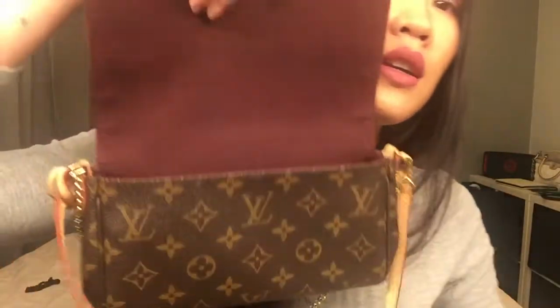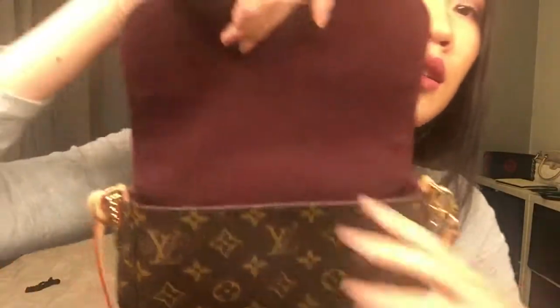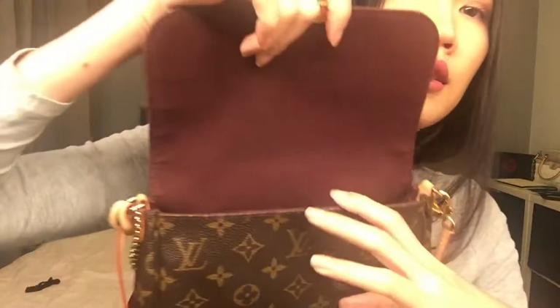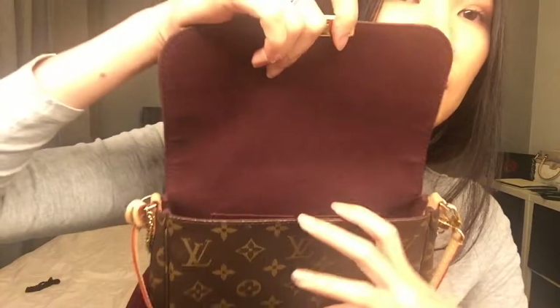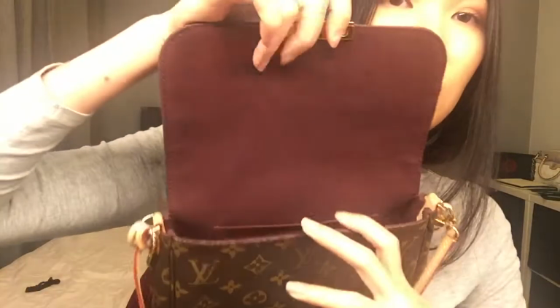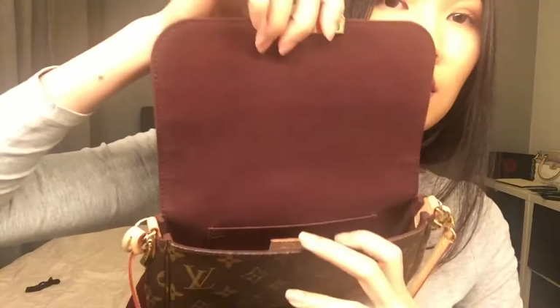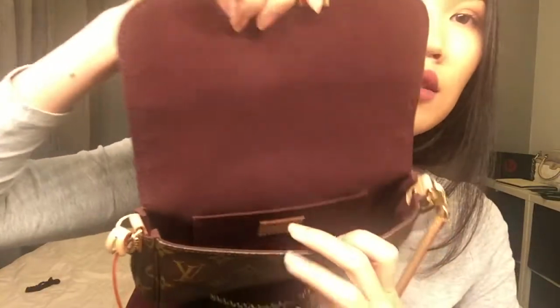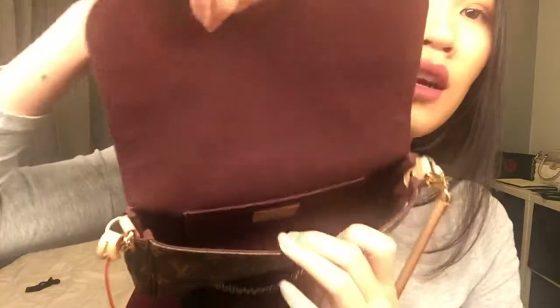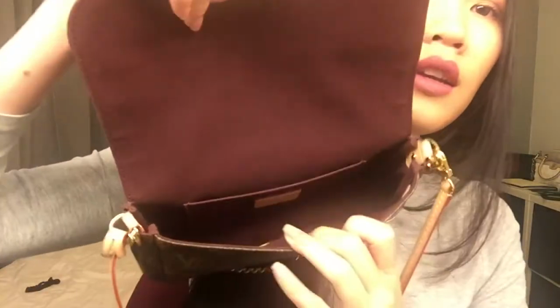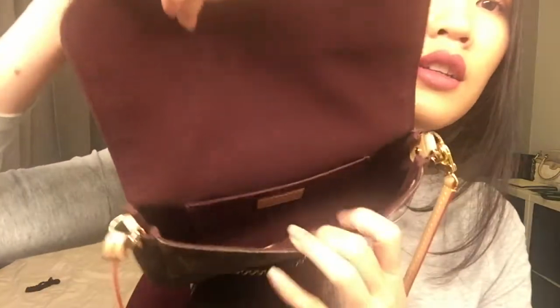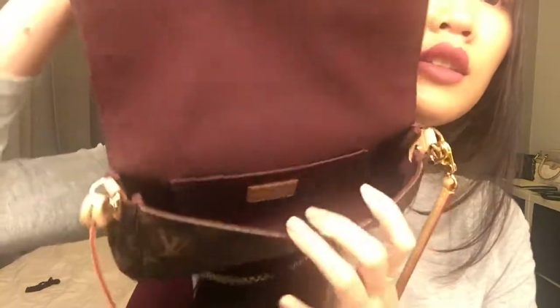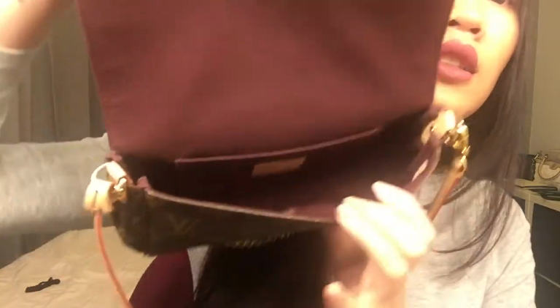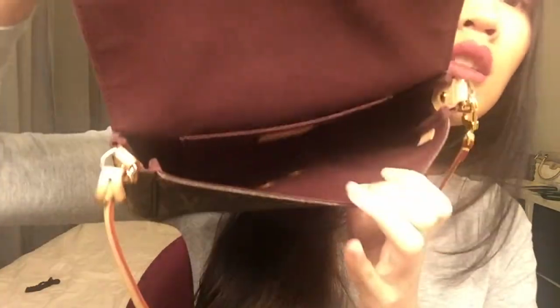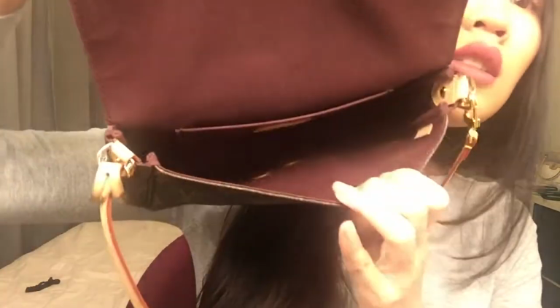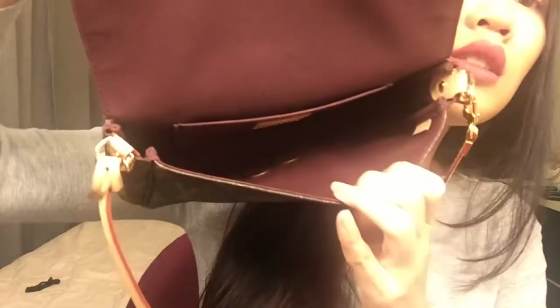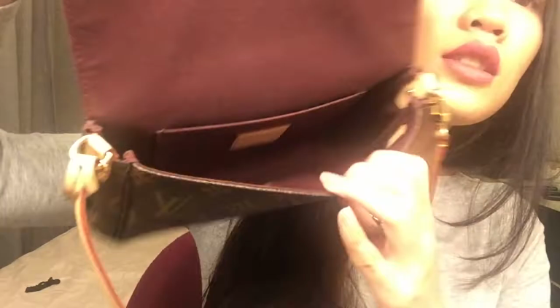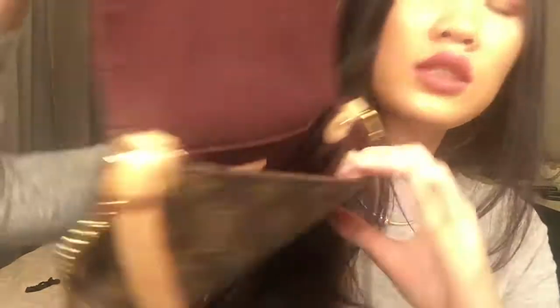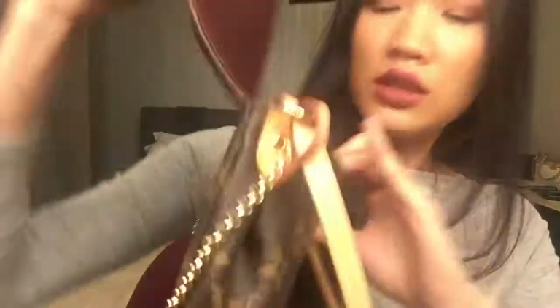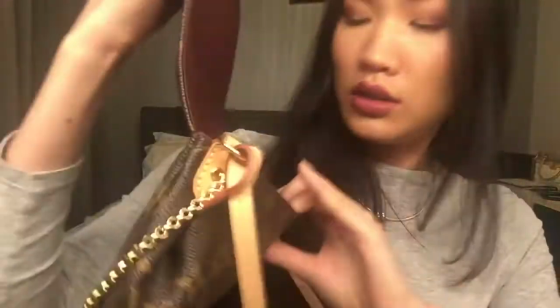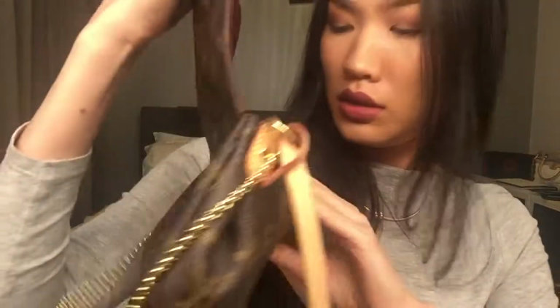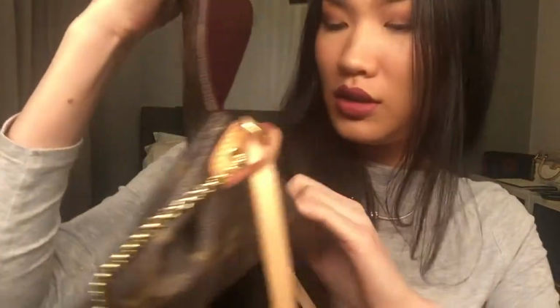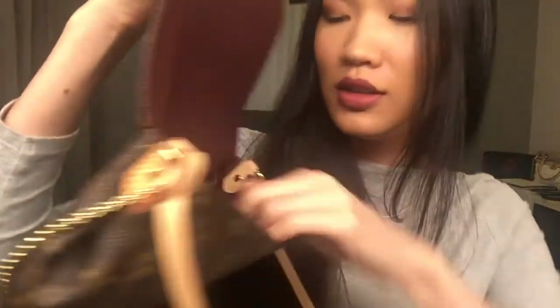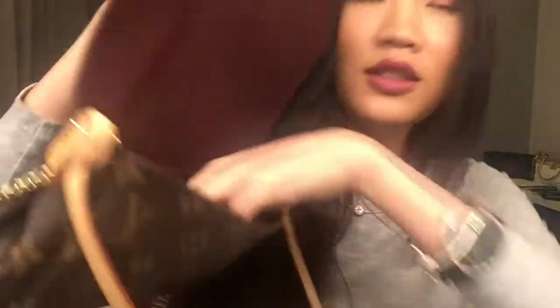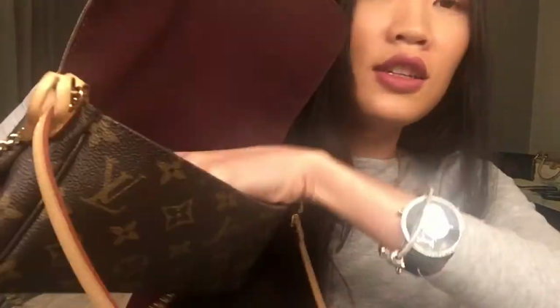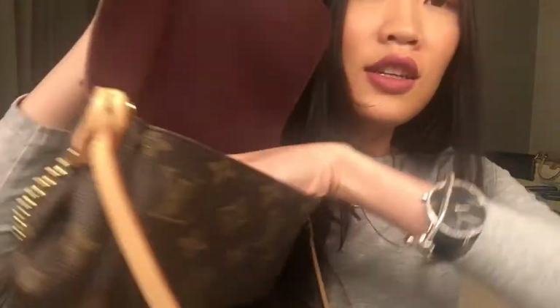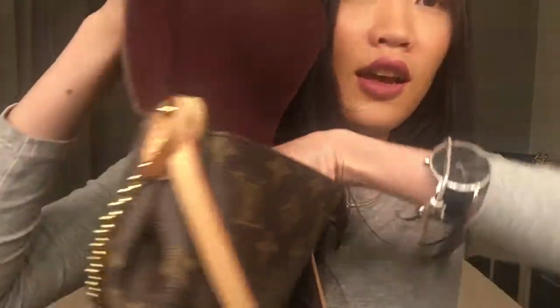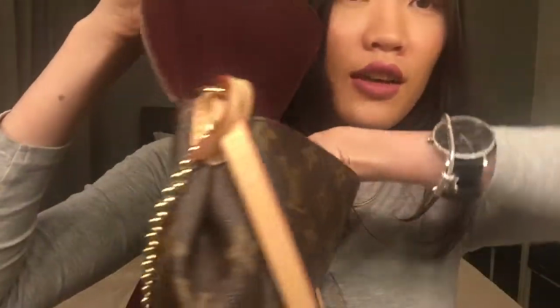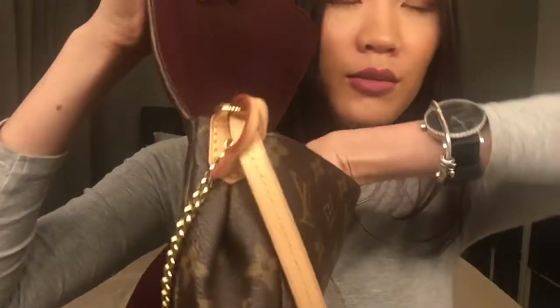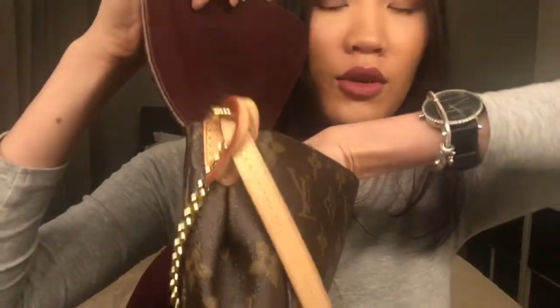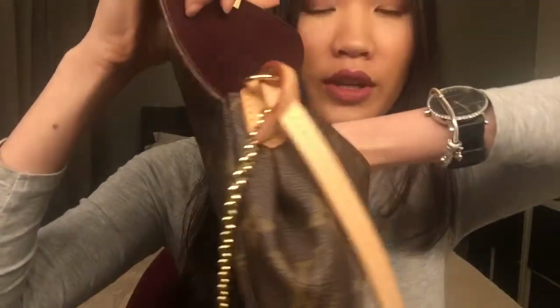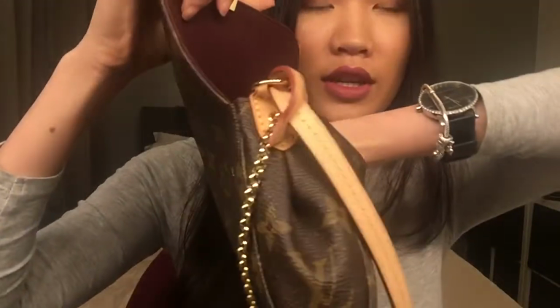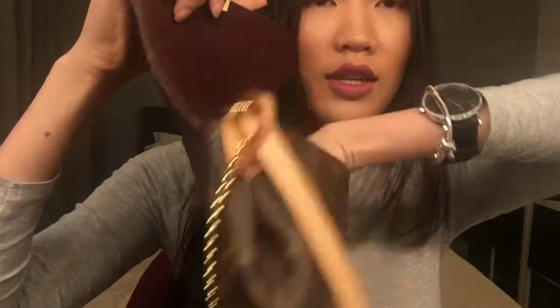And this is the inside — I have a coin pocket here.